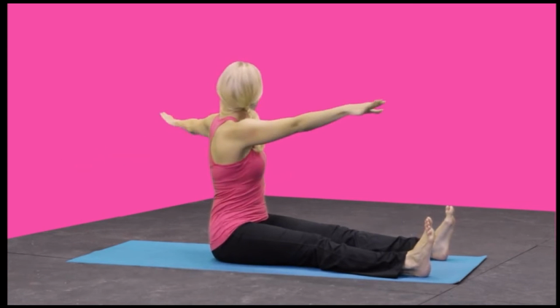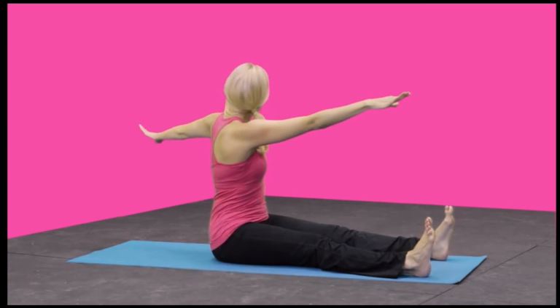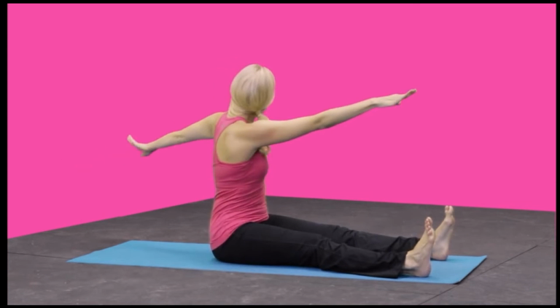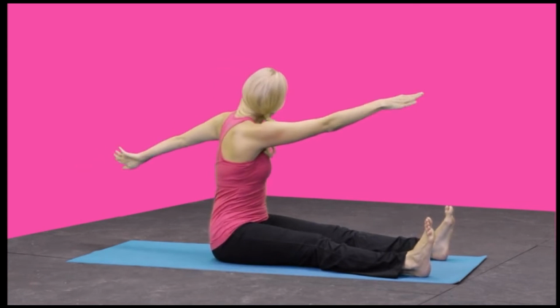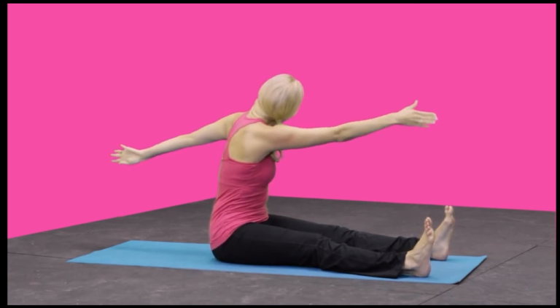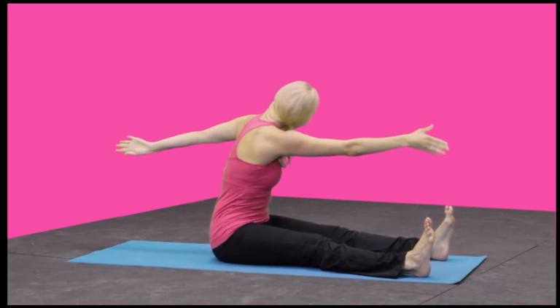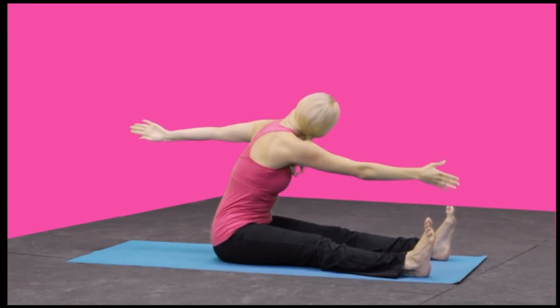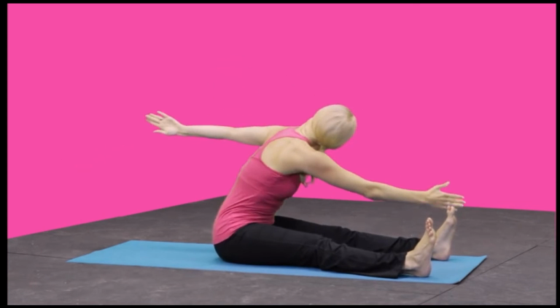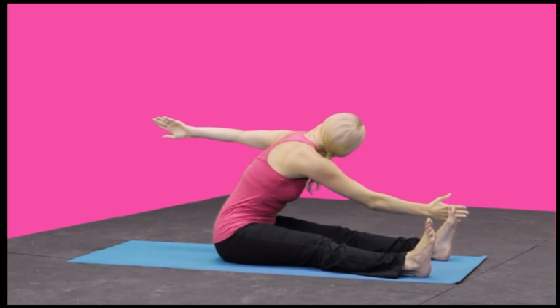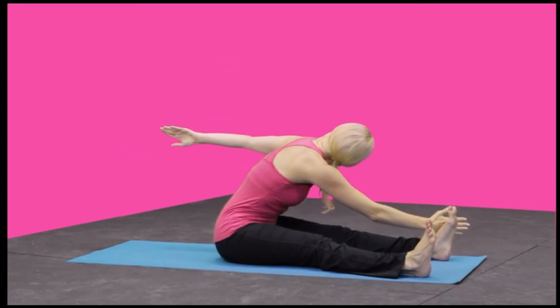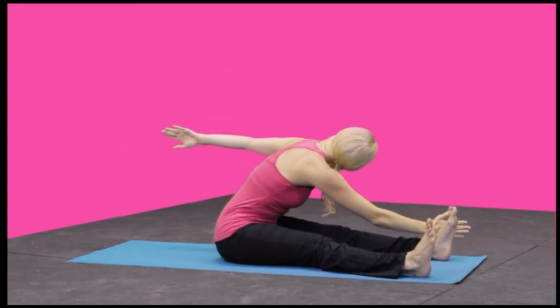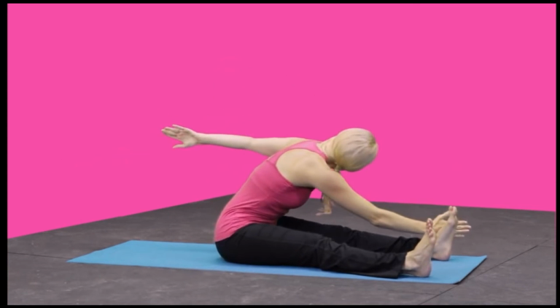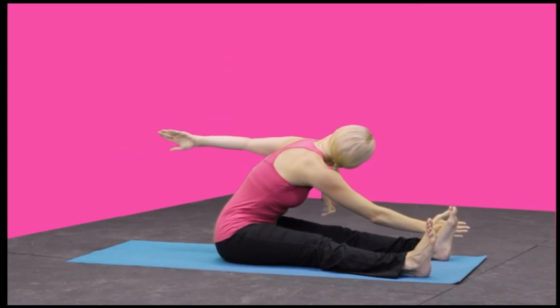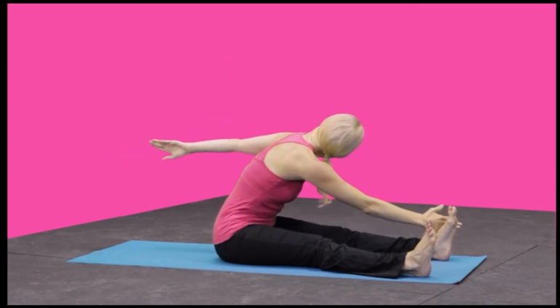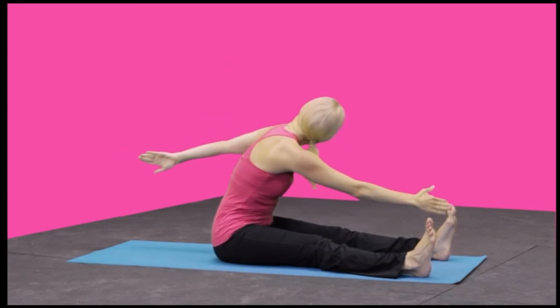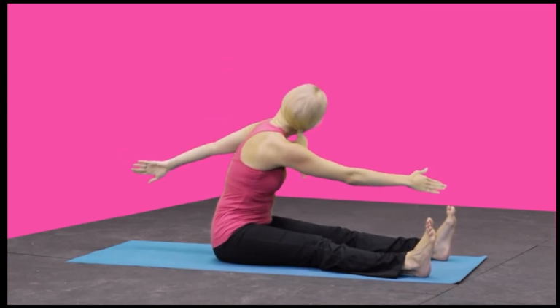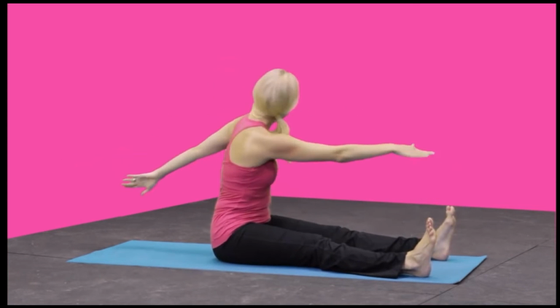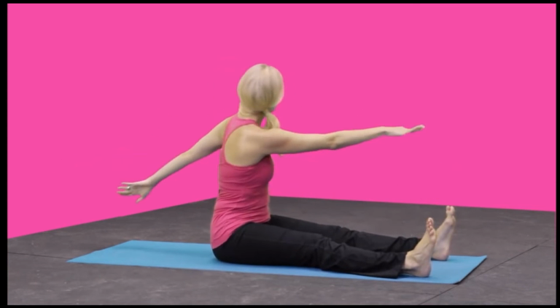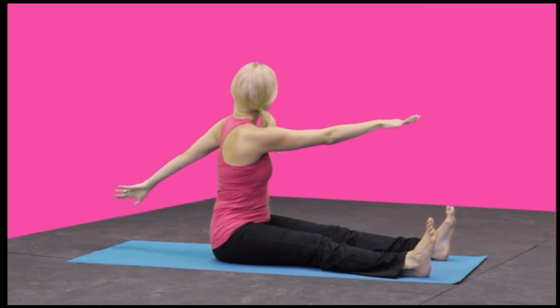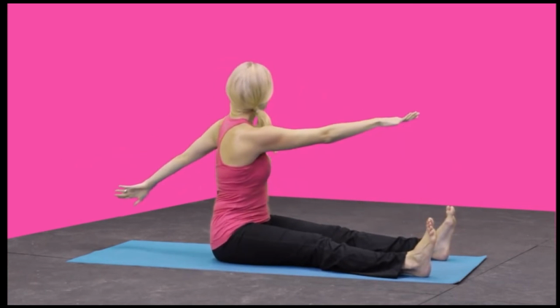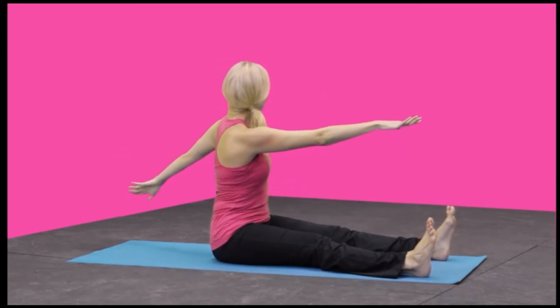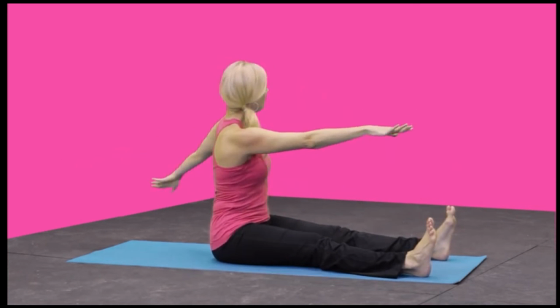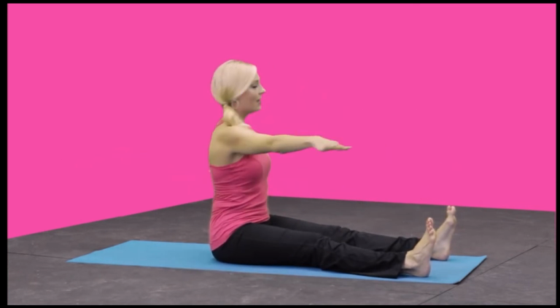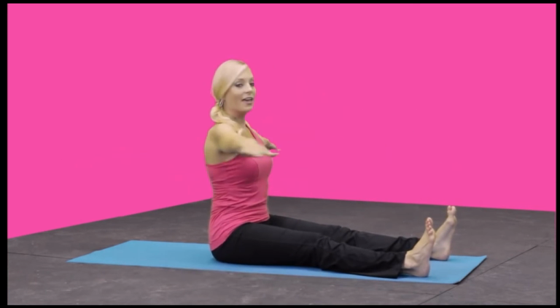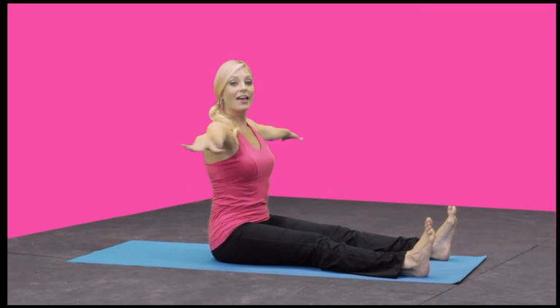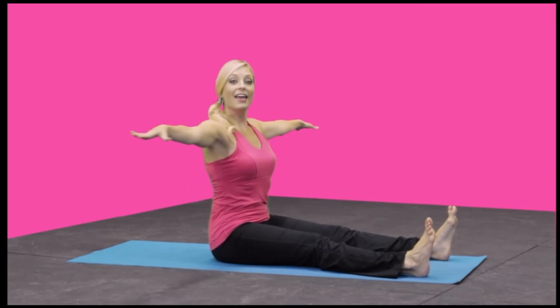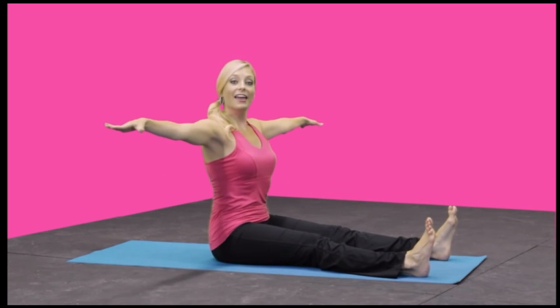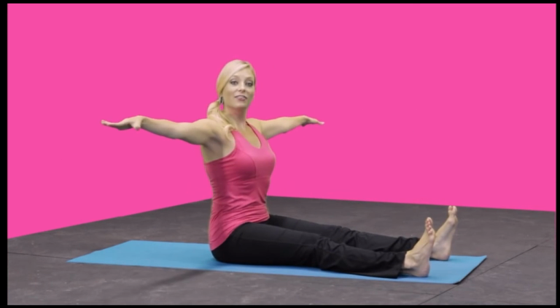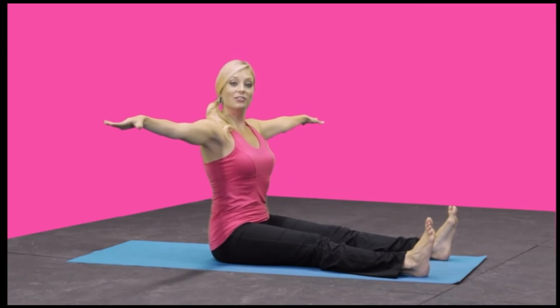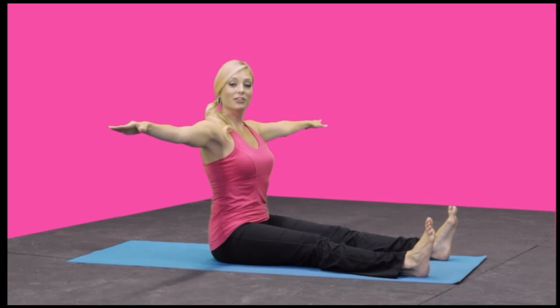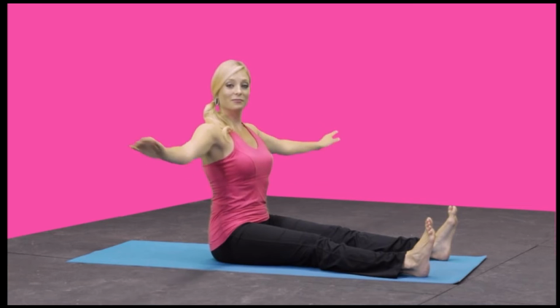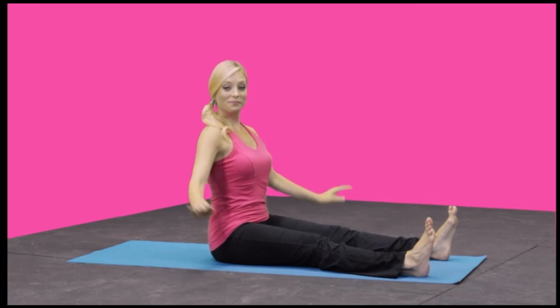One more time — twist, dive forward, lift up, and return.